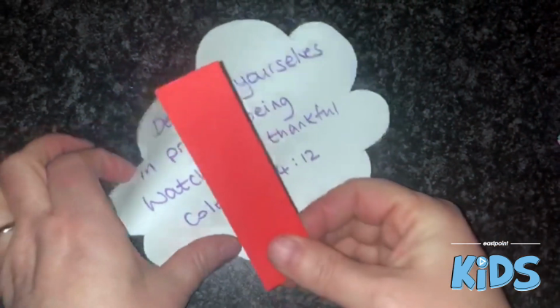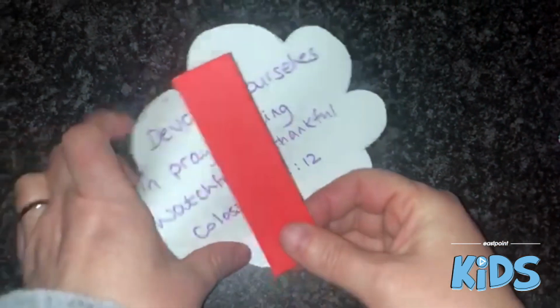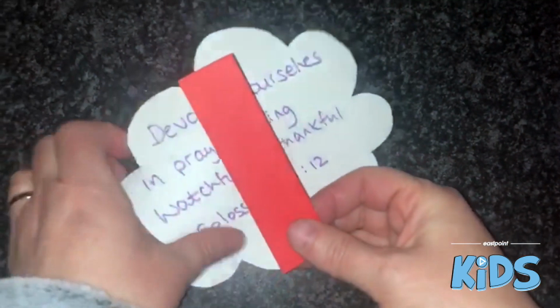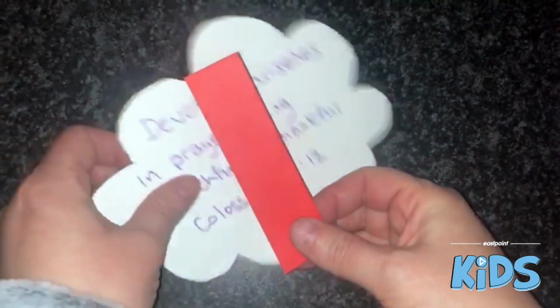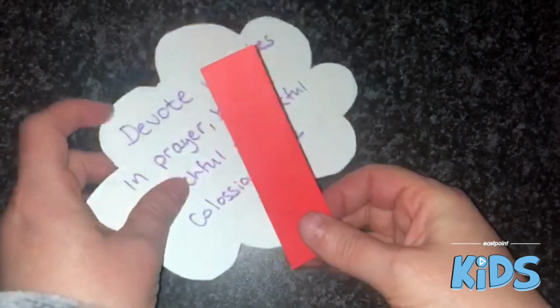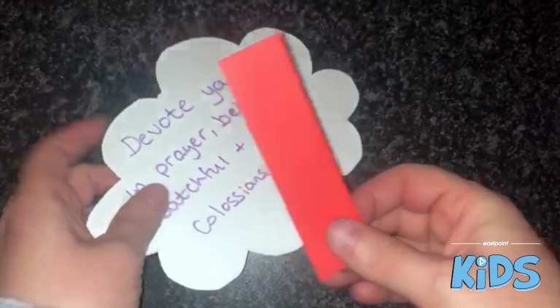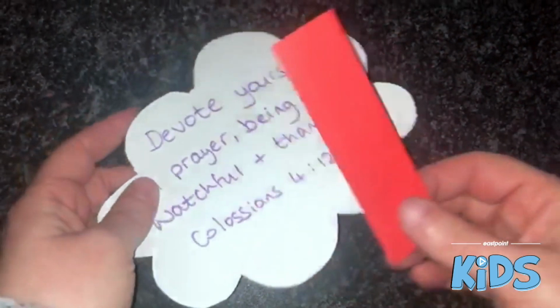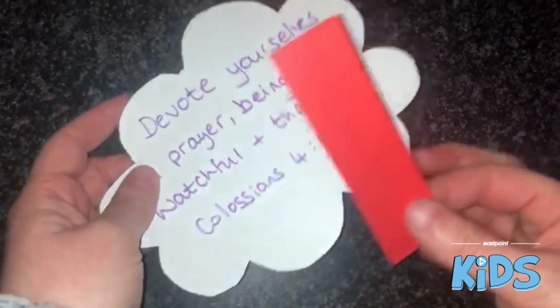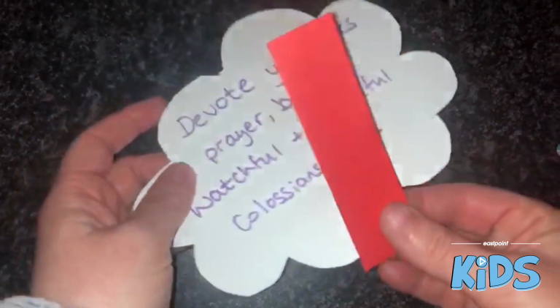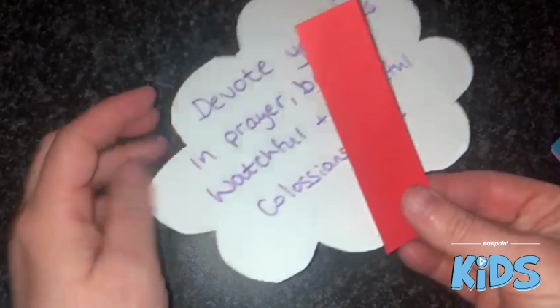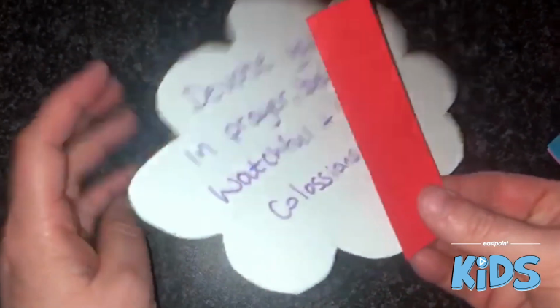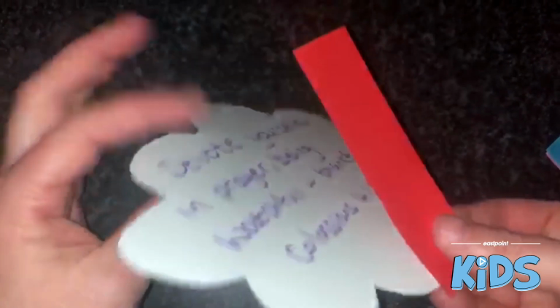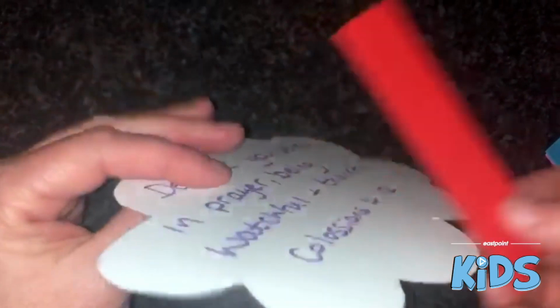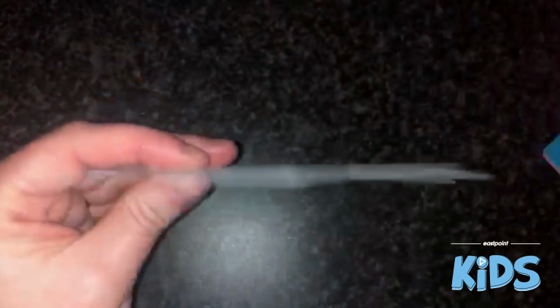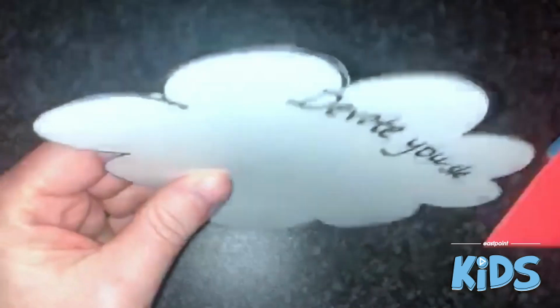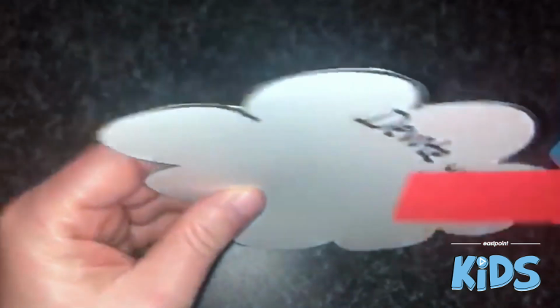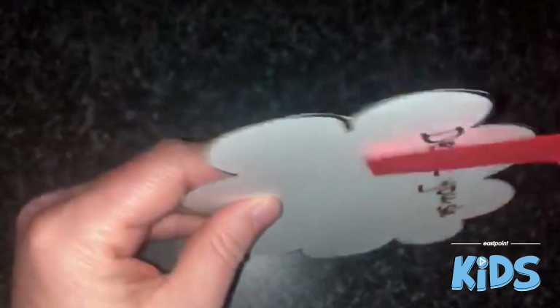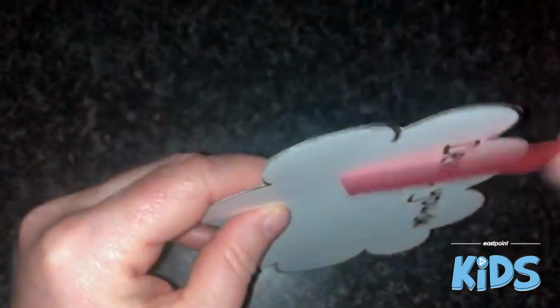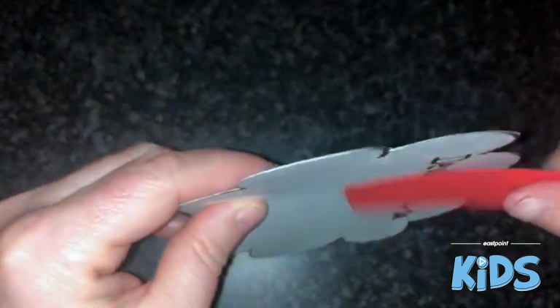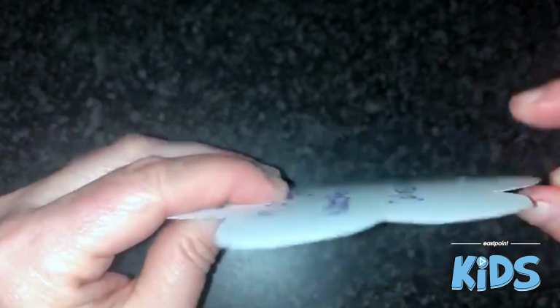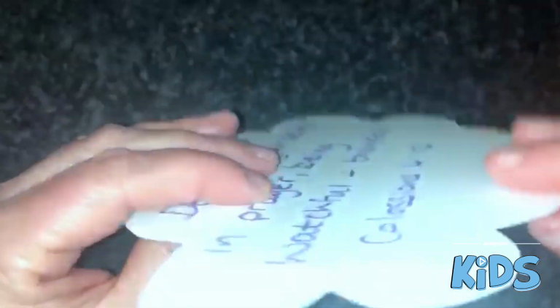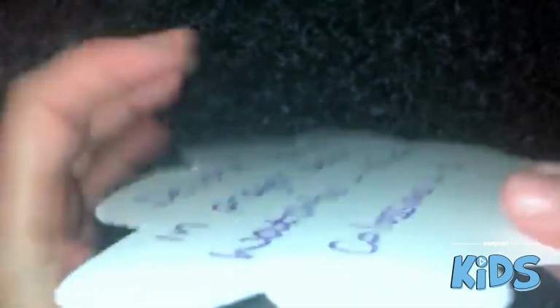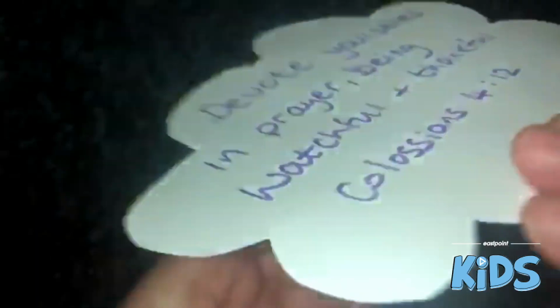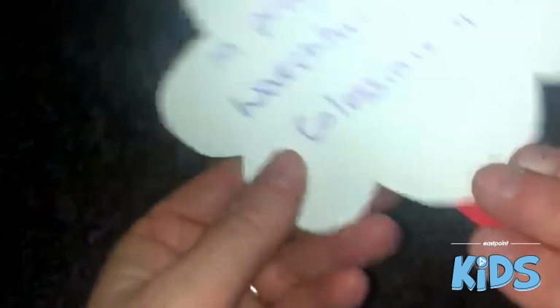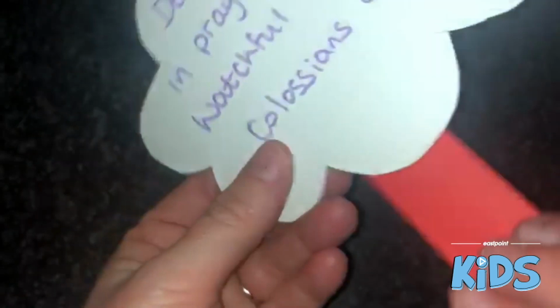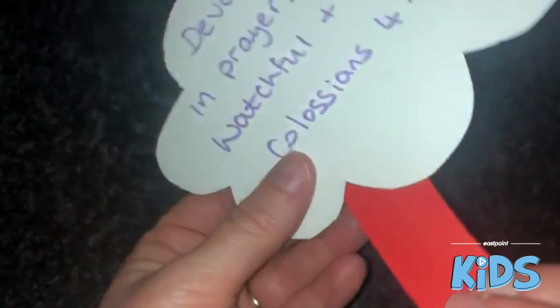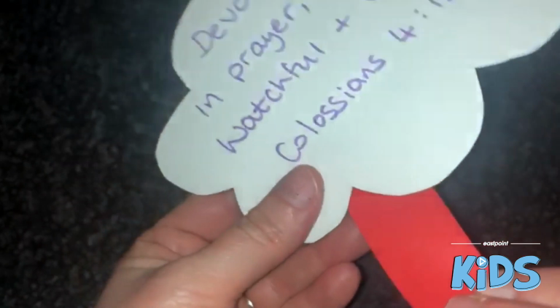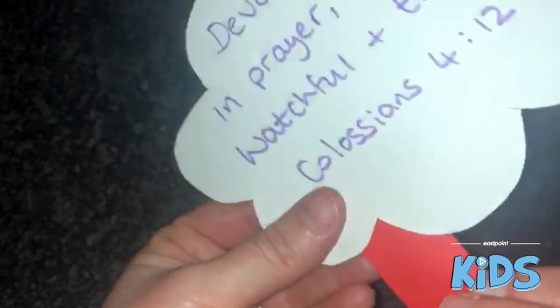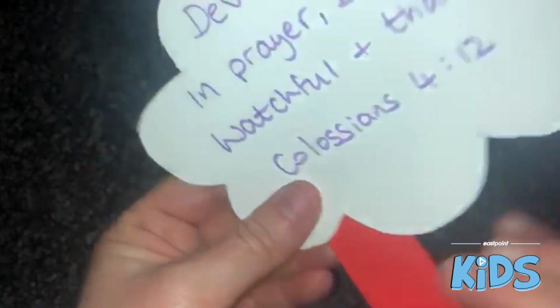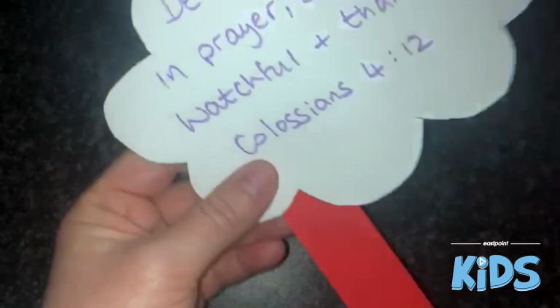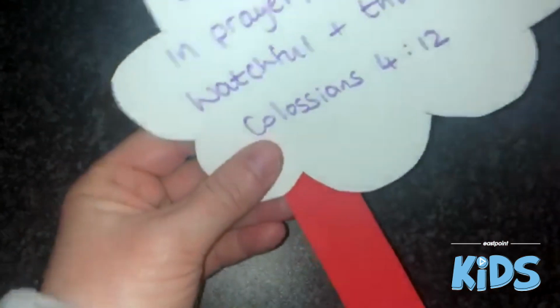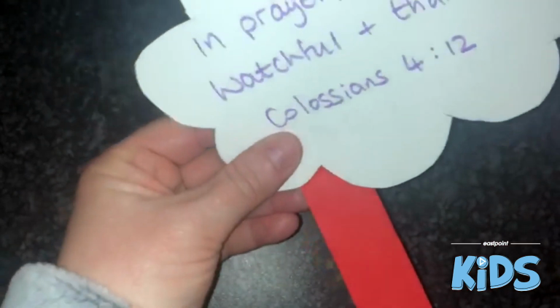What we're going to do is take these and stick them onto the back of the cloud.